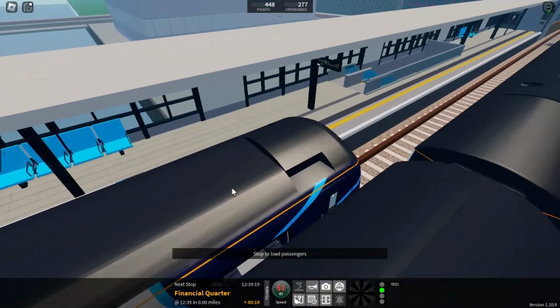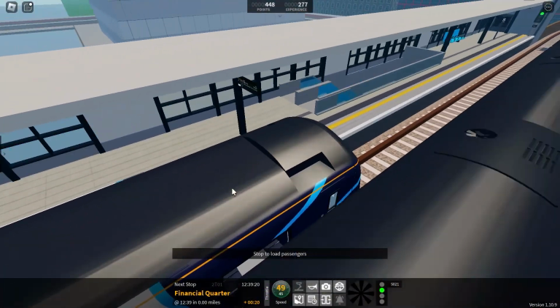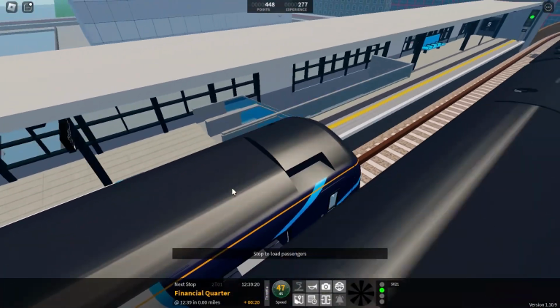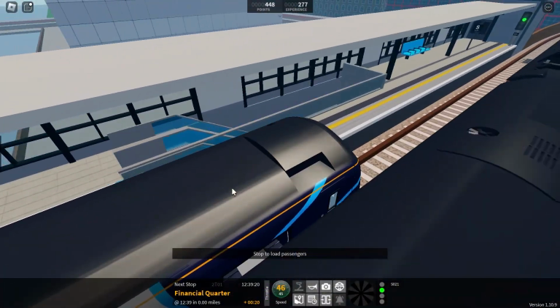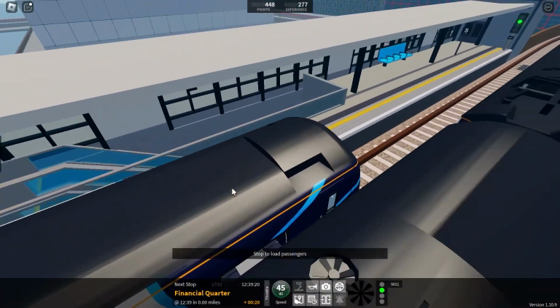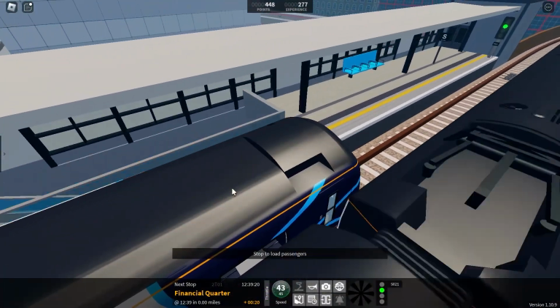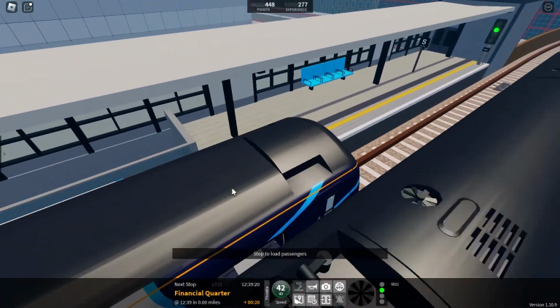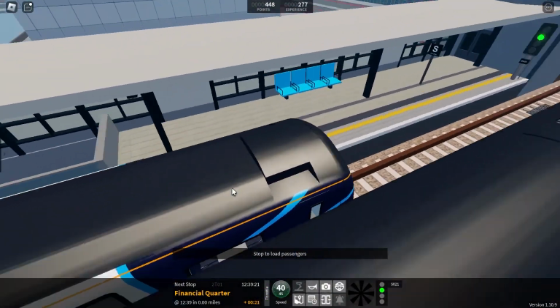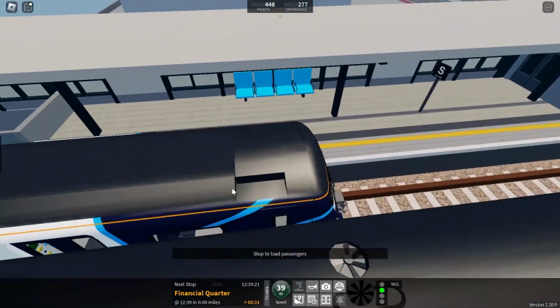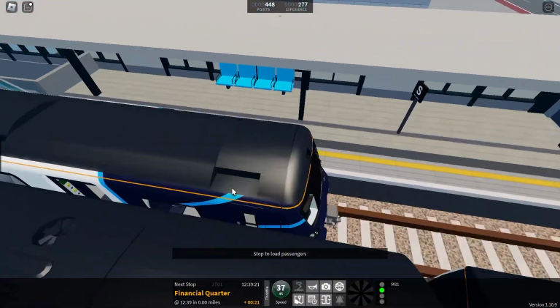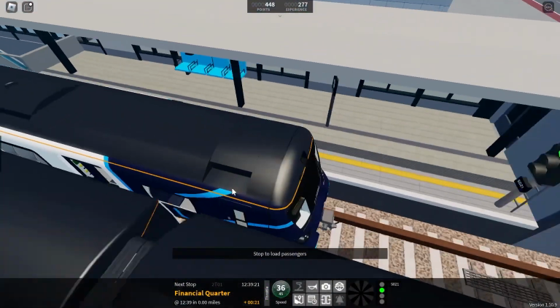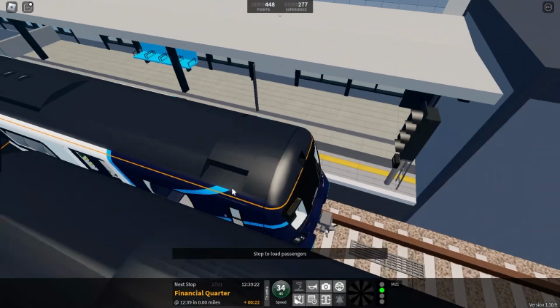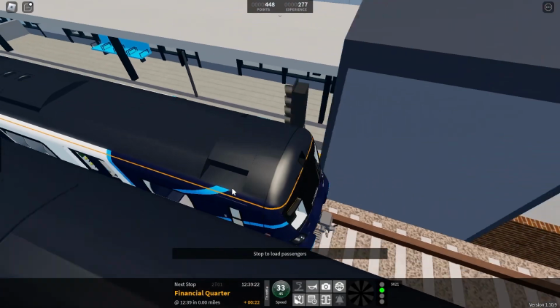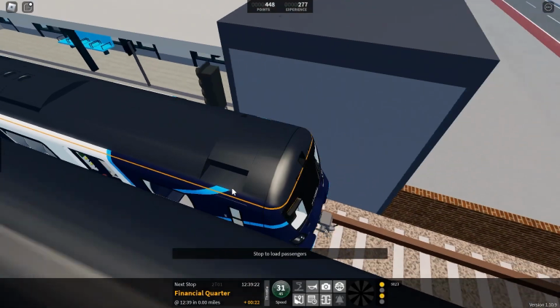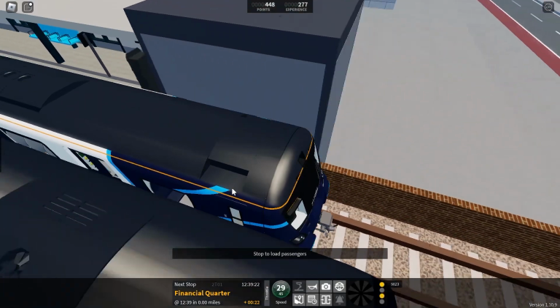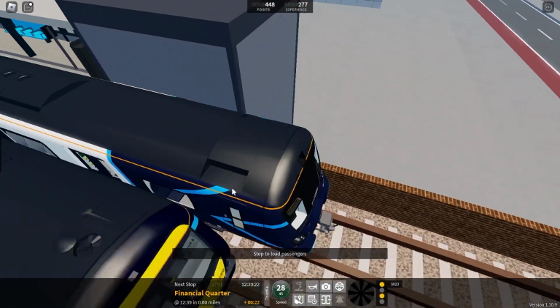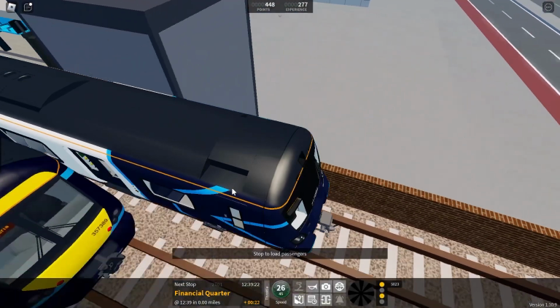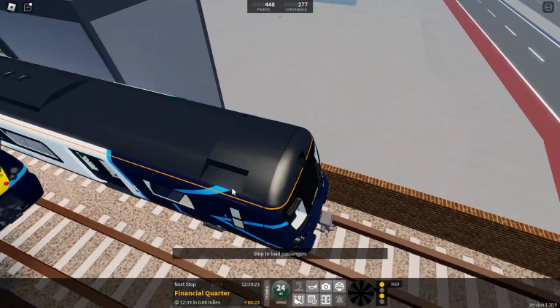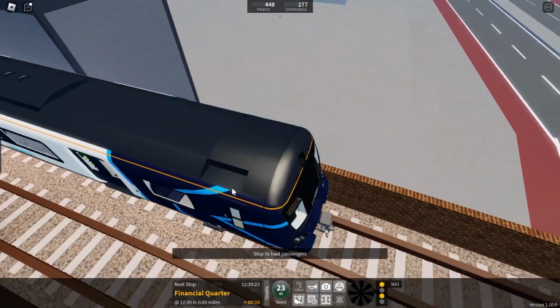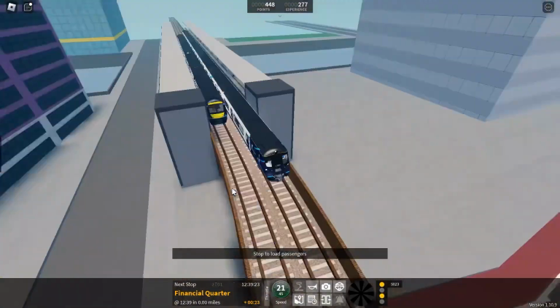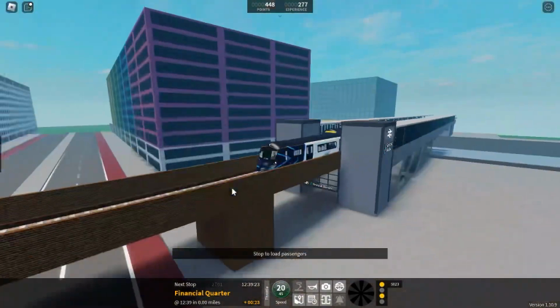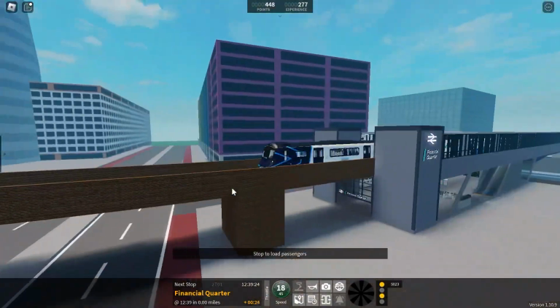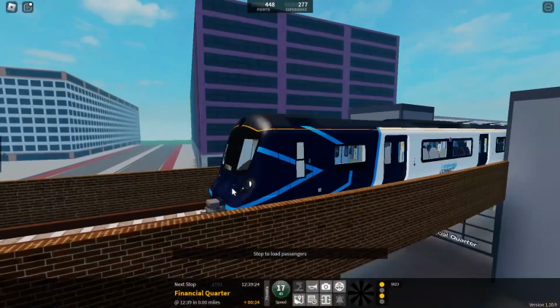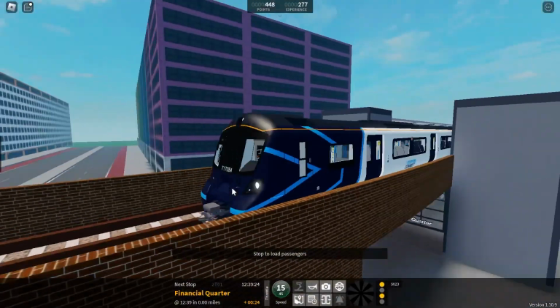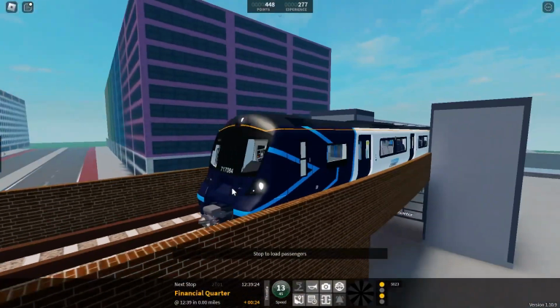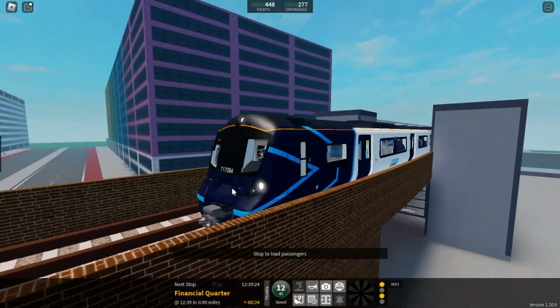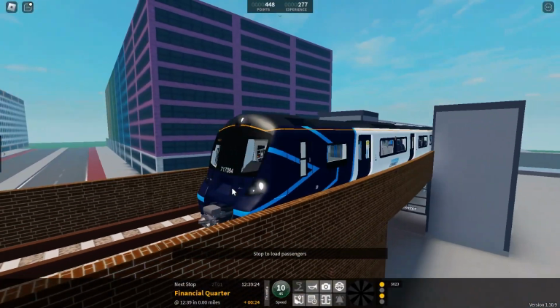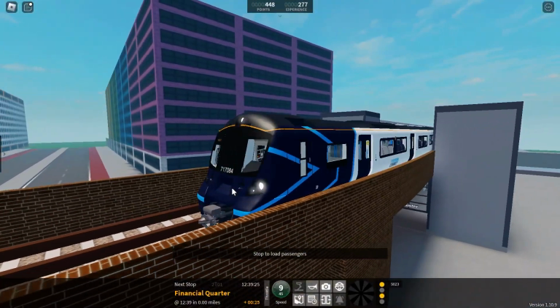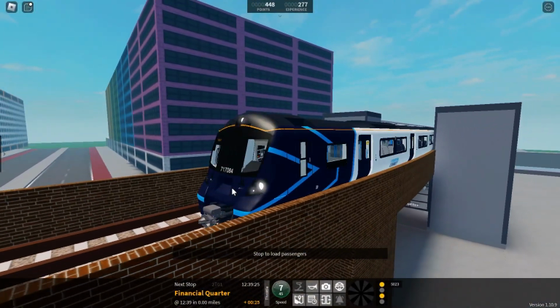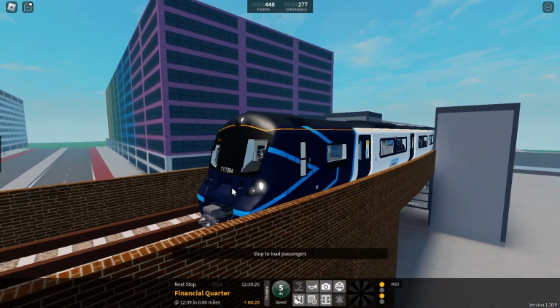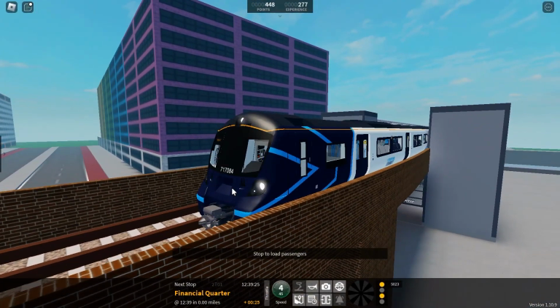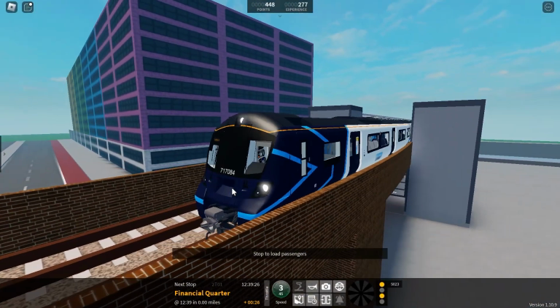After that, we switch routes and then we go now to Financial Corridor. Oh no, I just passed the station.